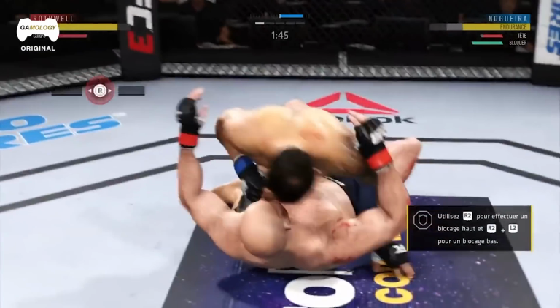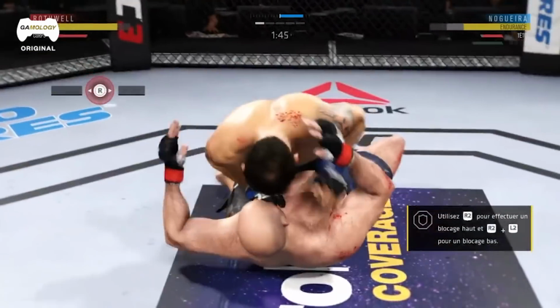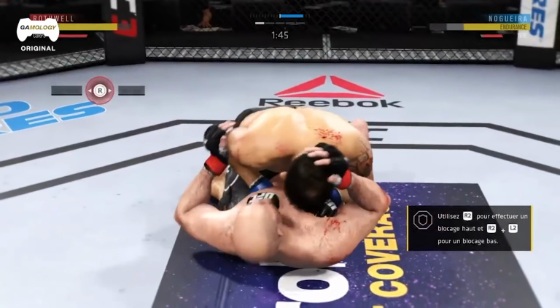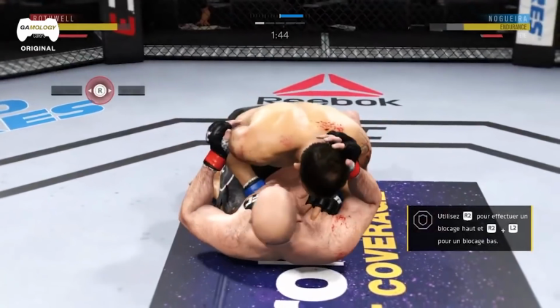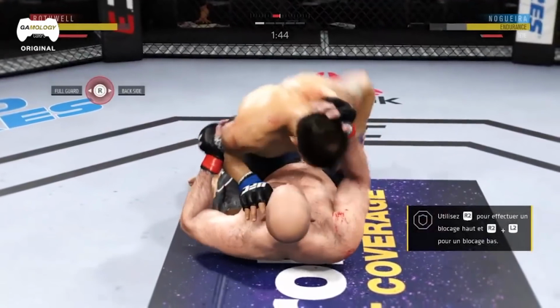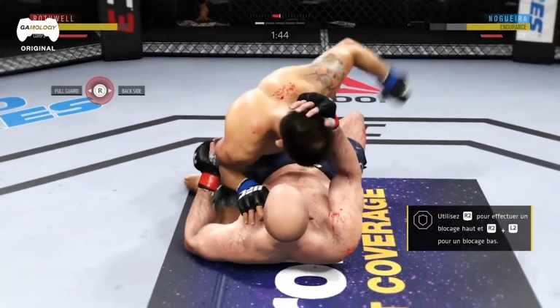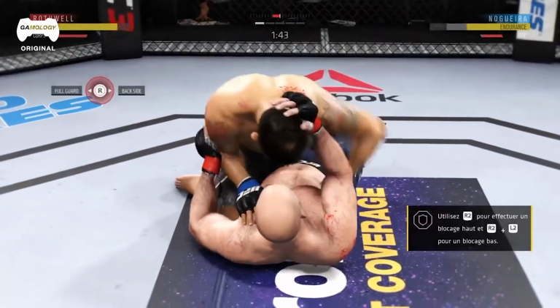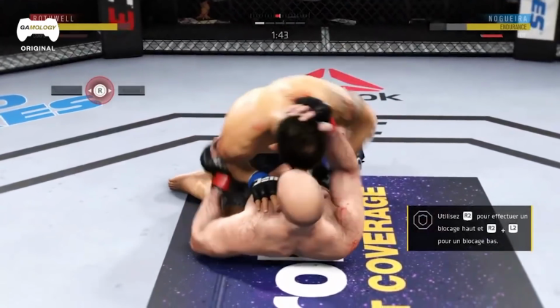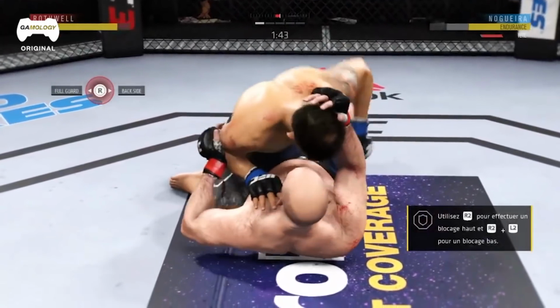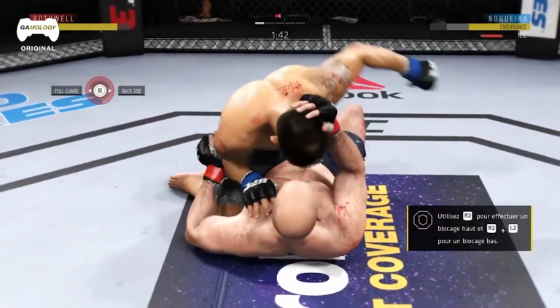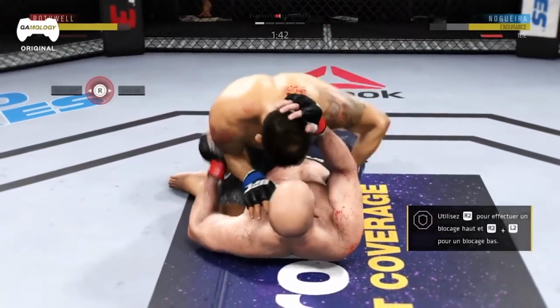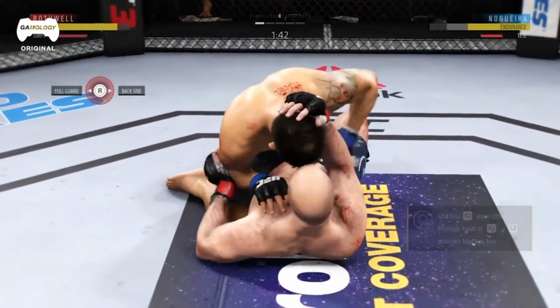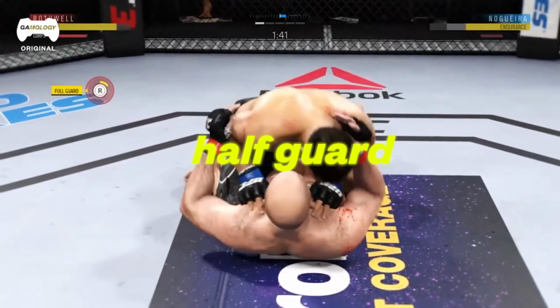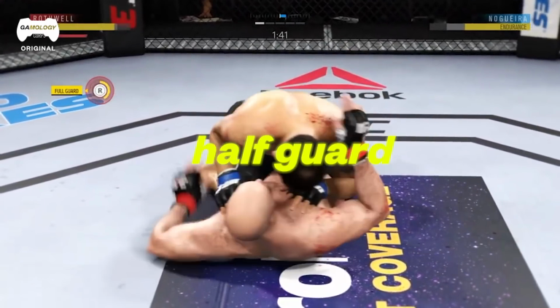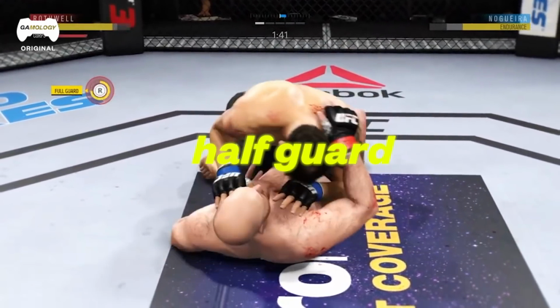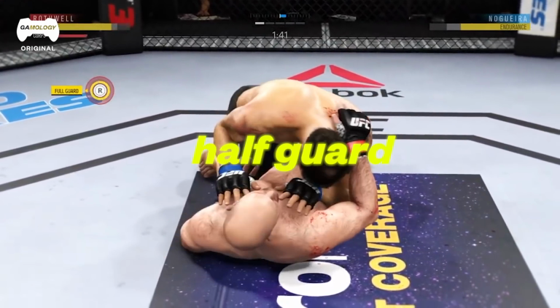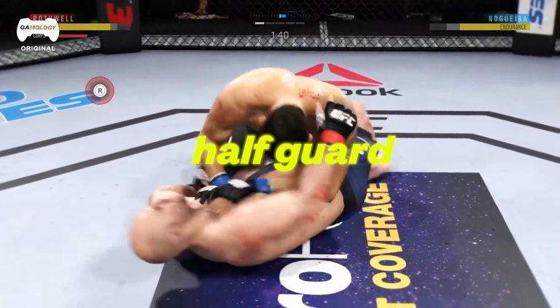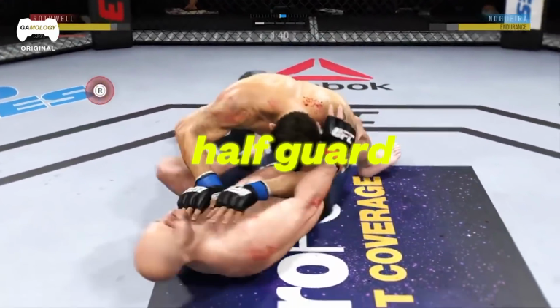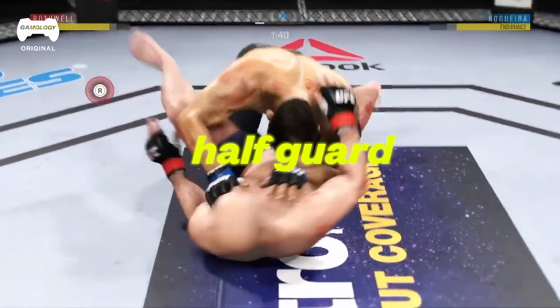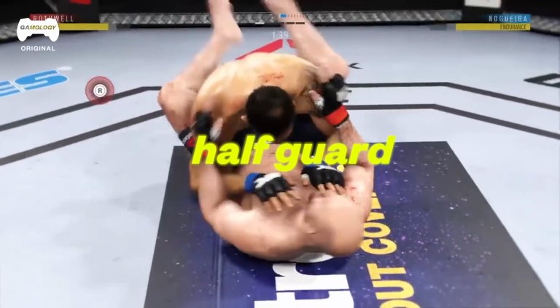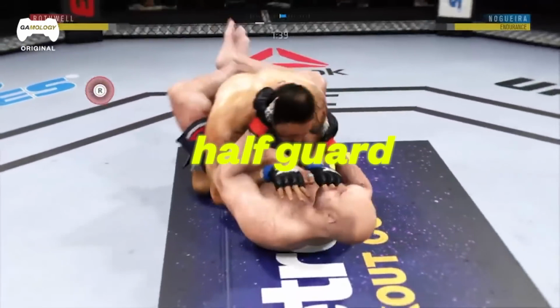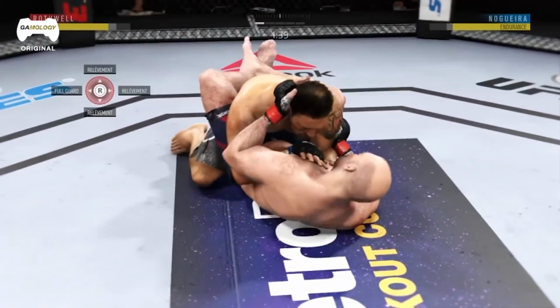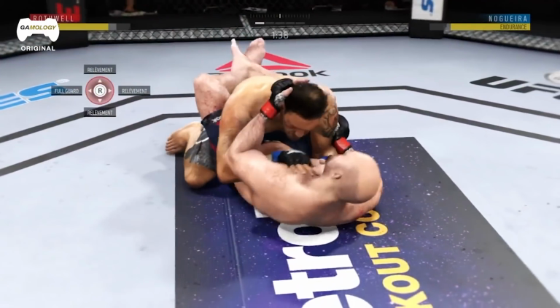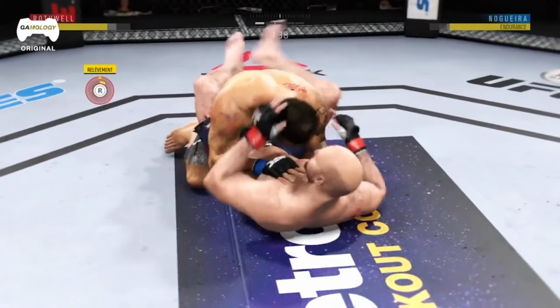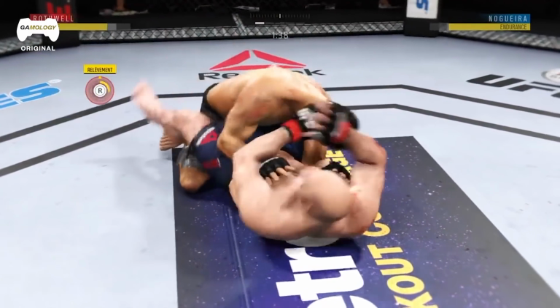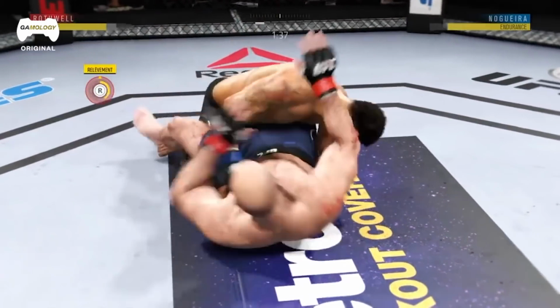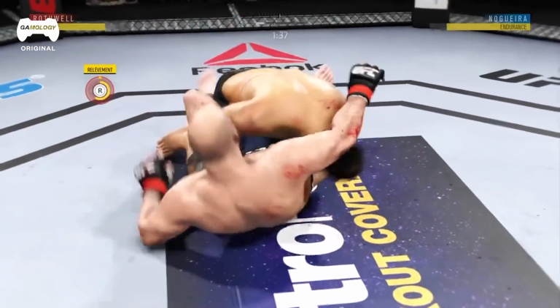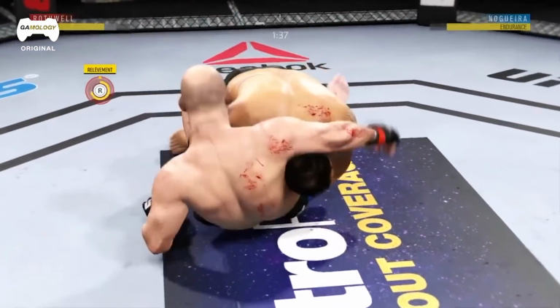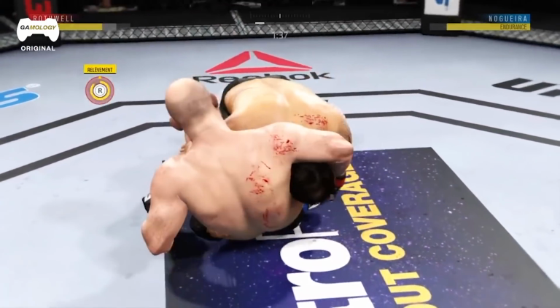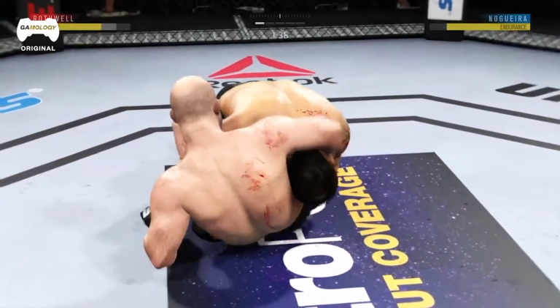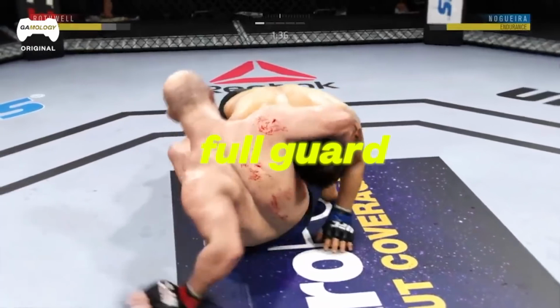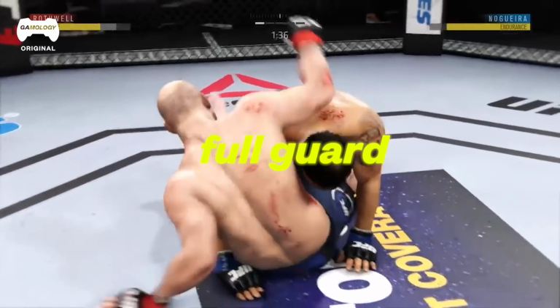When you have one leg in between the other, that's a half guard. When you have both legs on top, that's considered full guard.